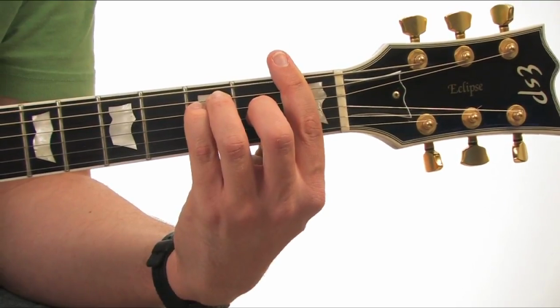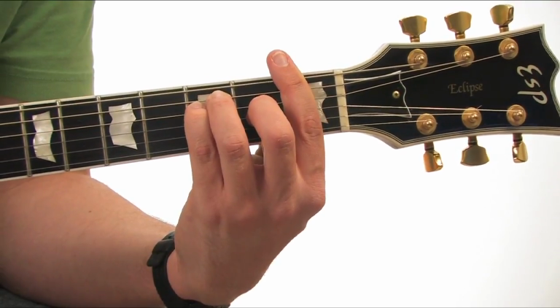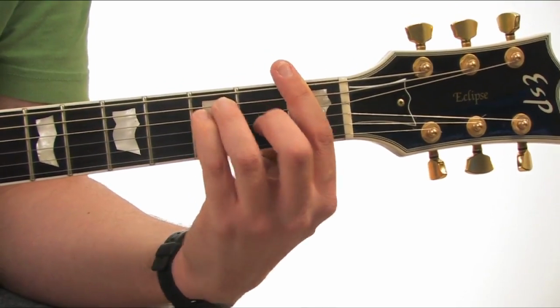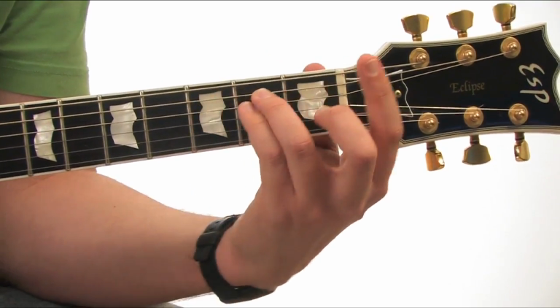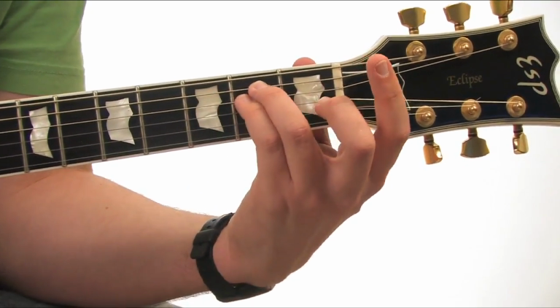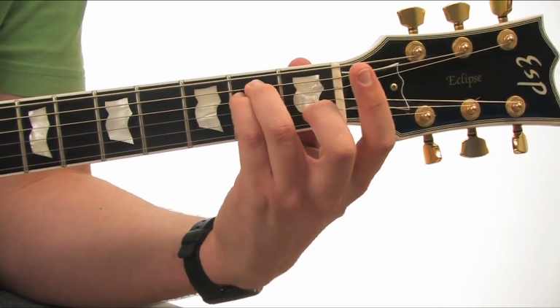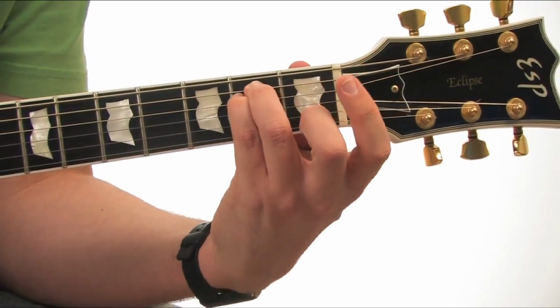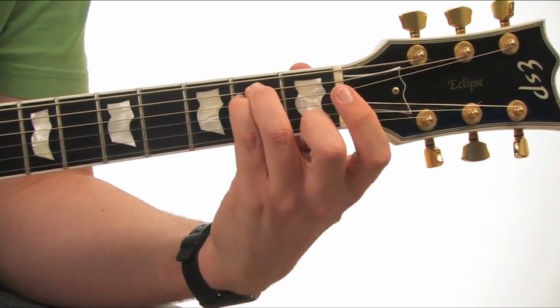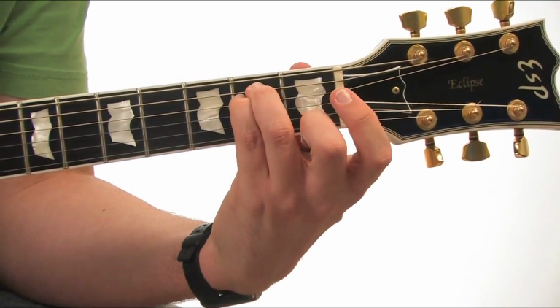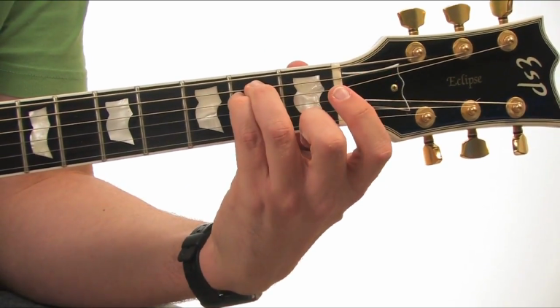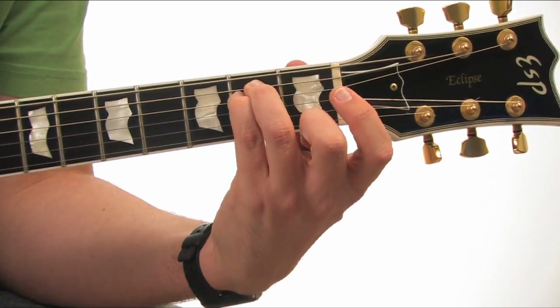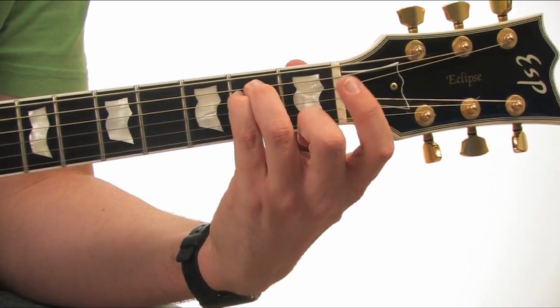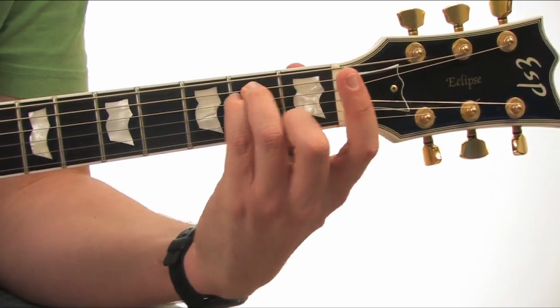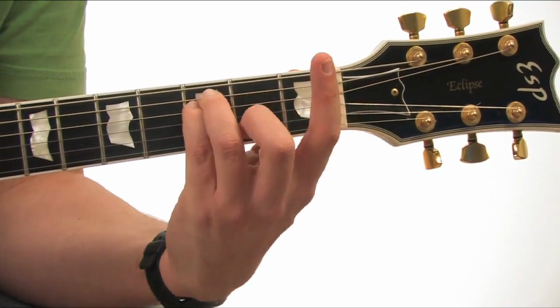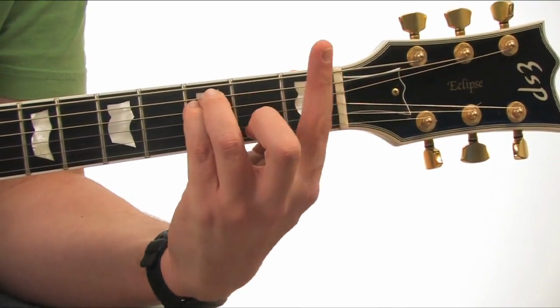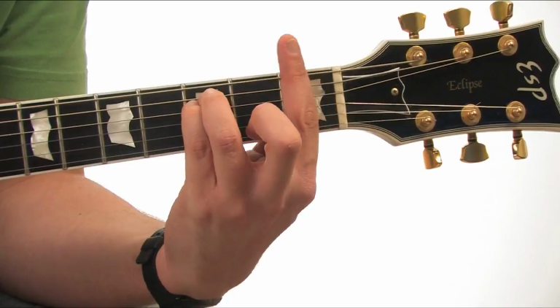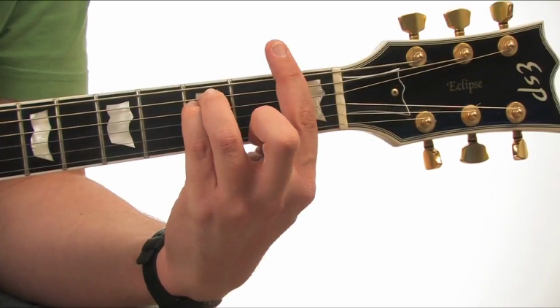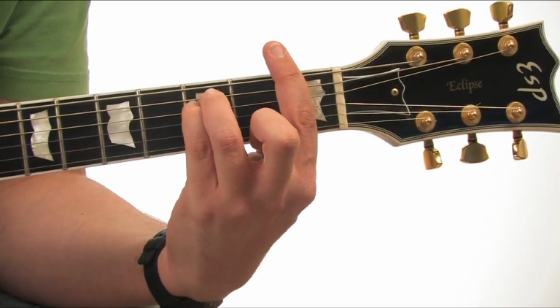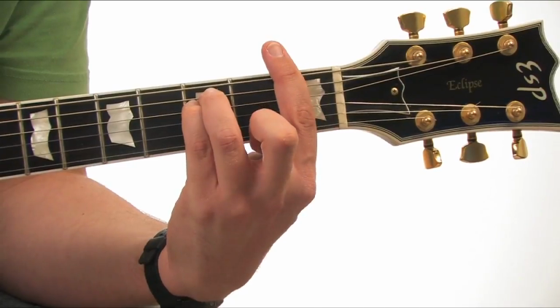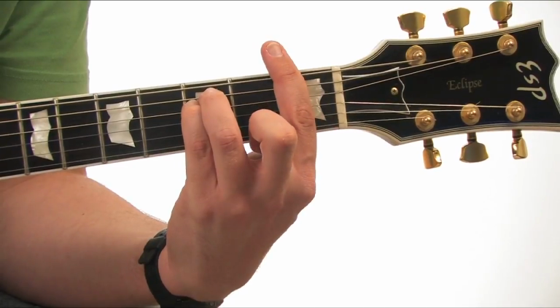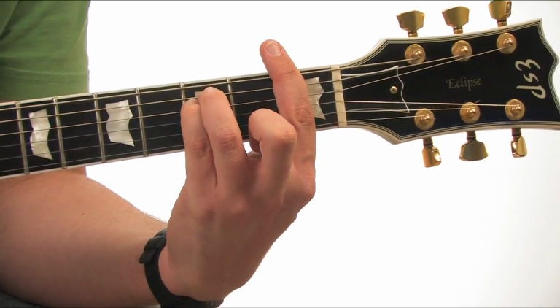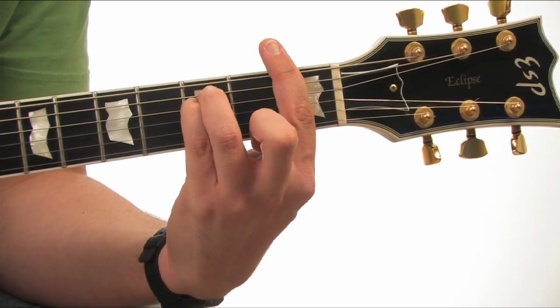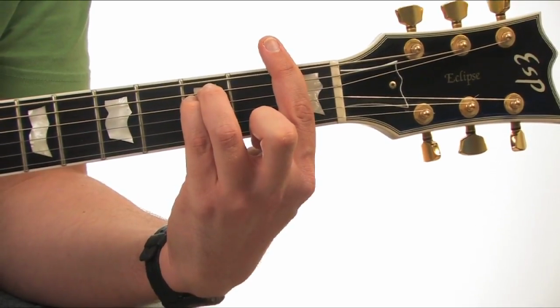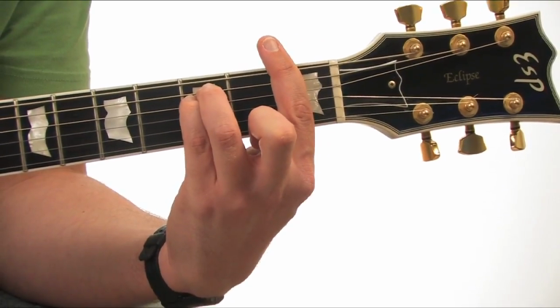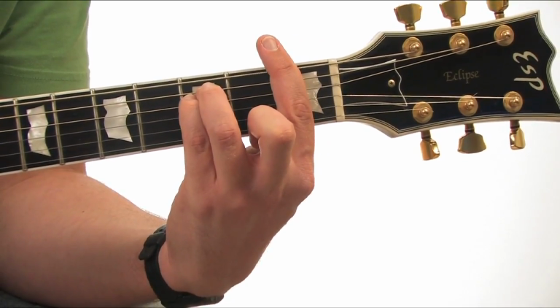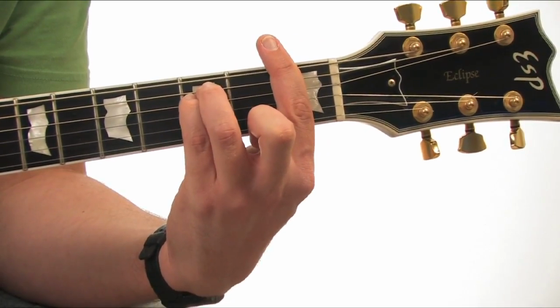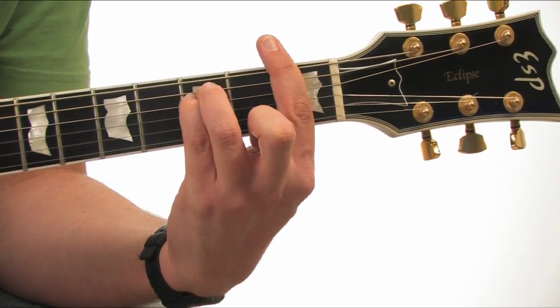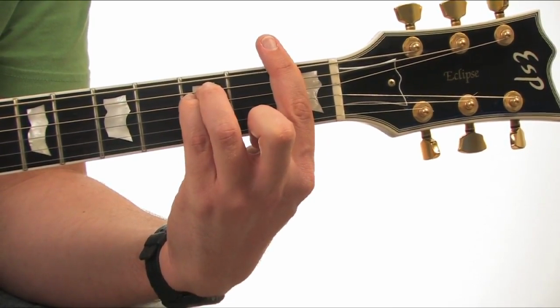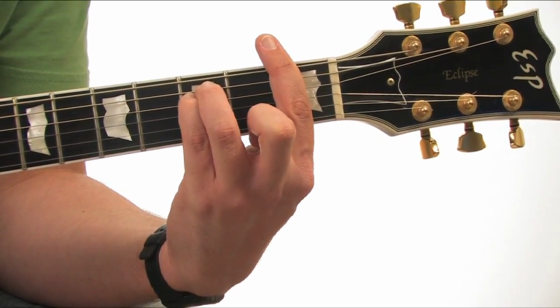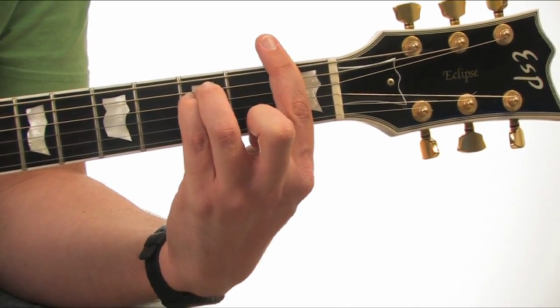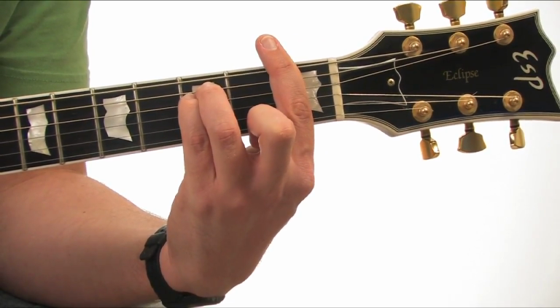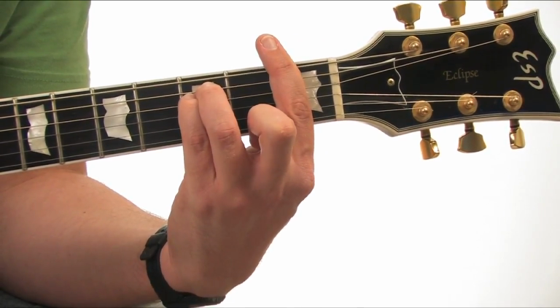Repeat this process with an E minor chord to get an F minor bar chord. This is the minor chord shape.